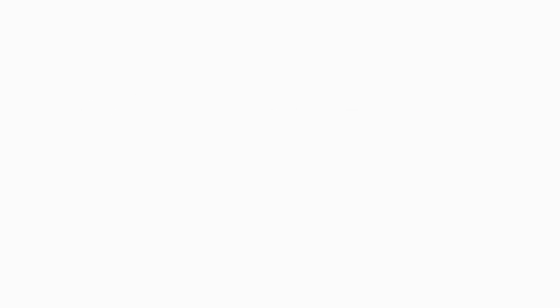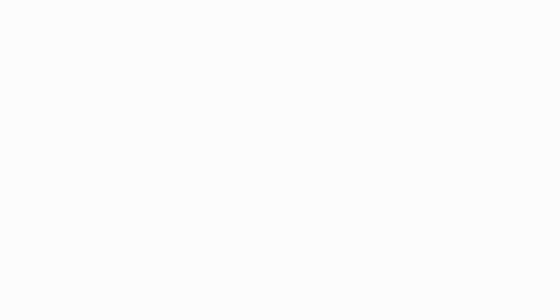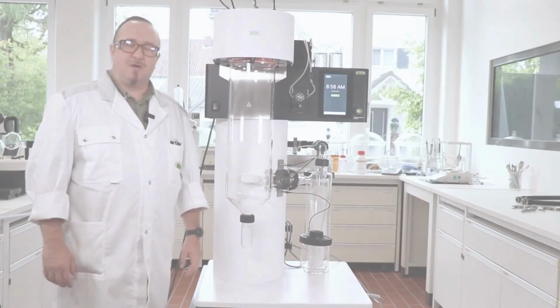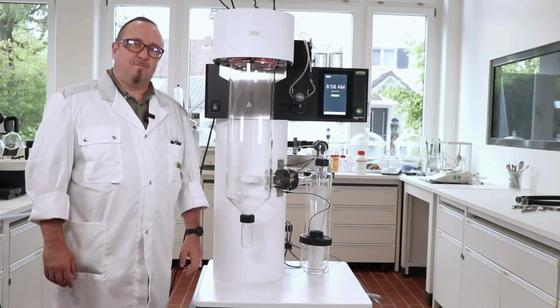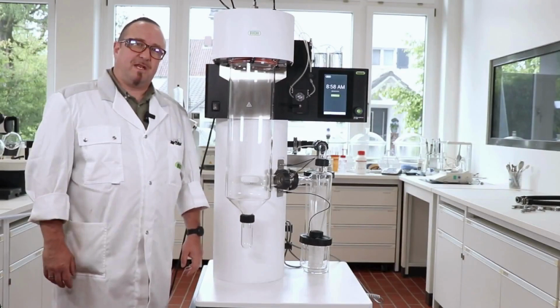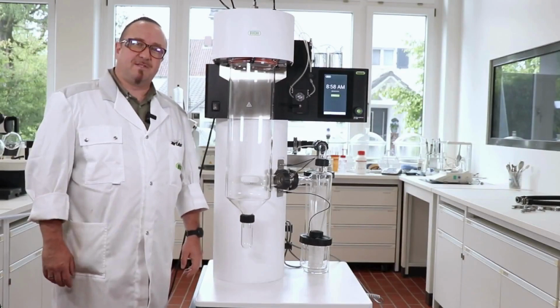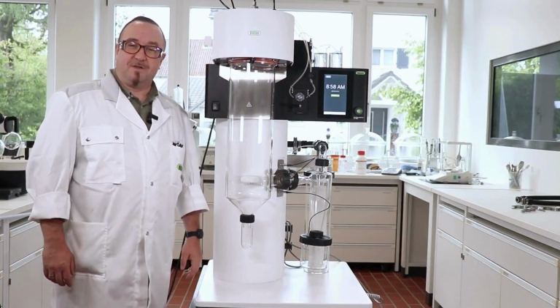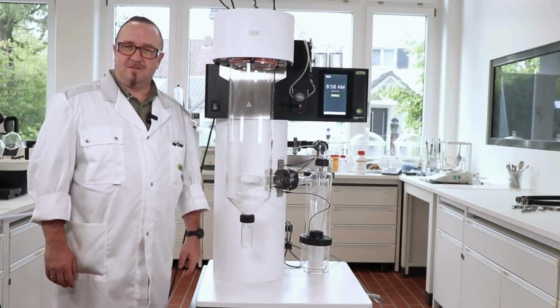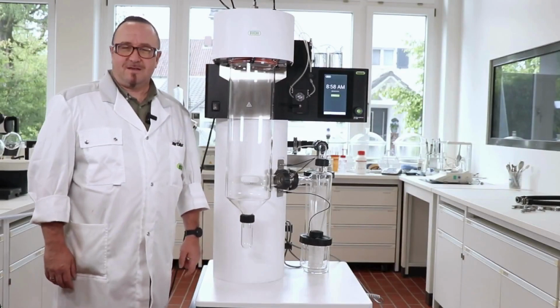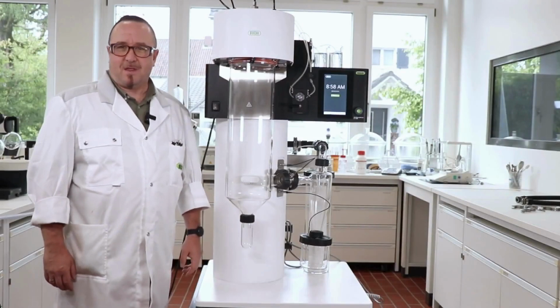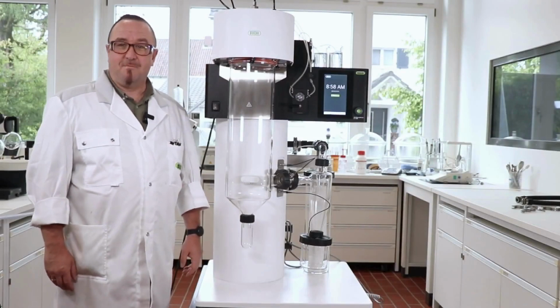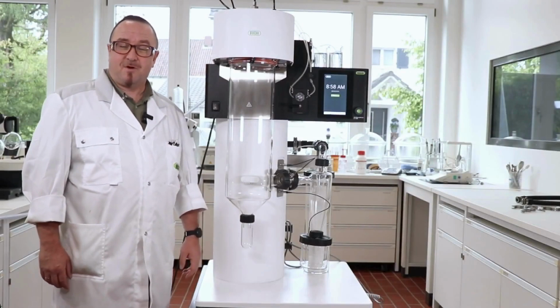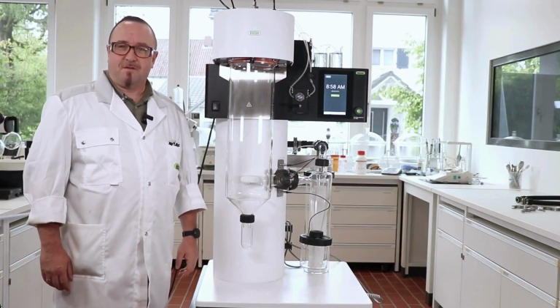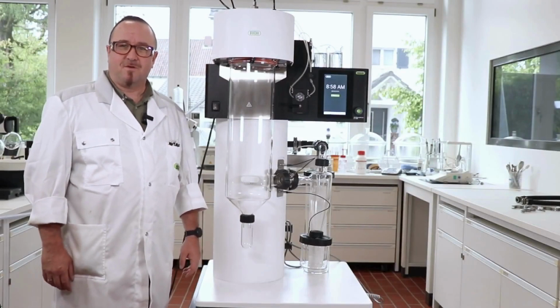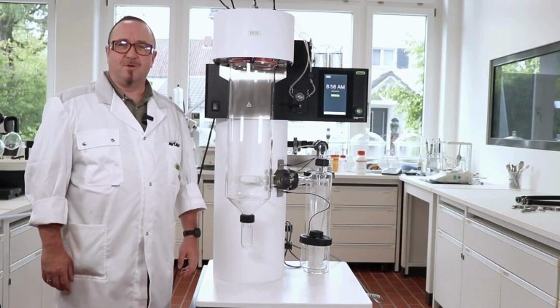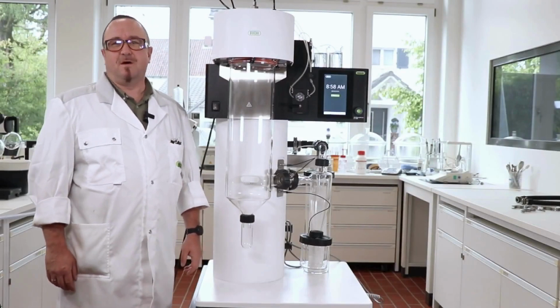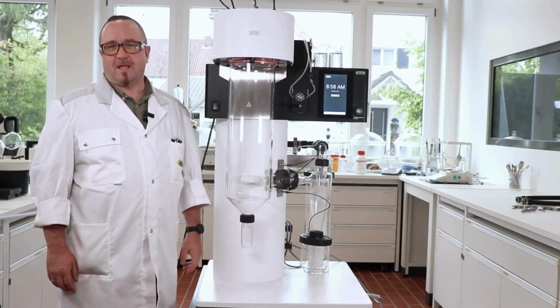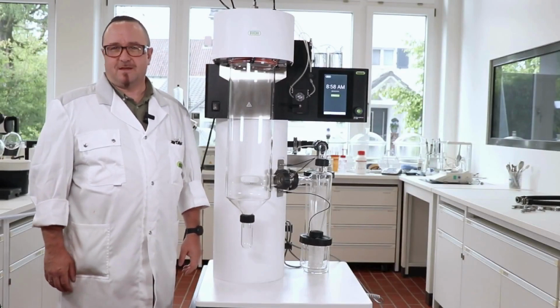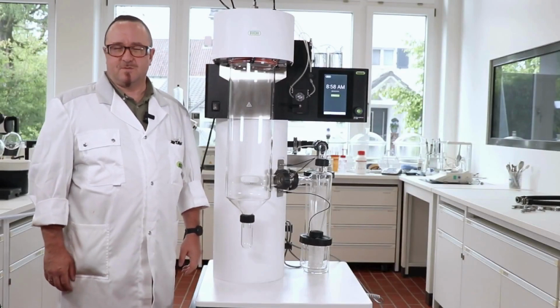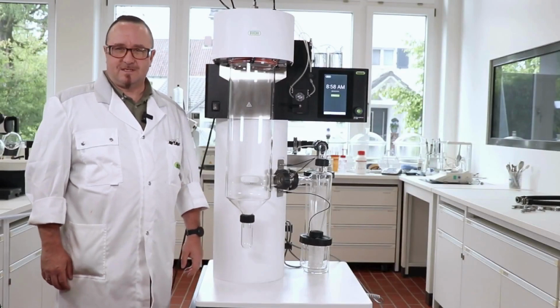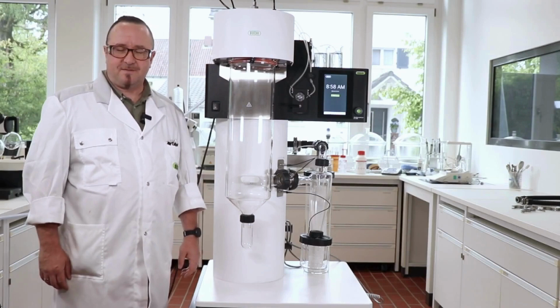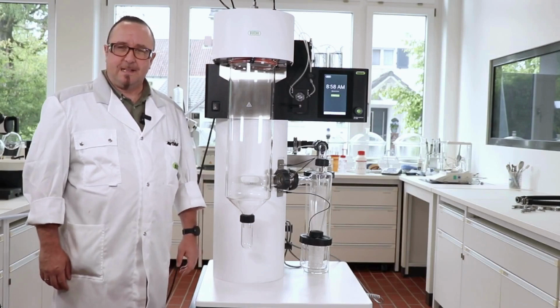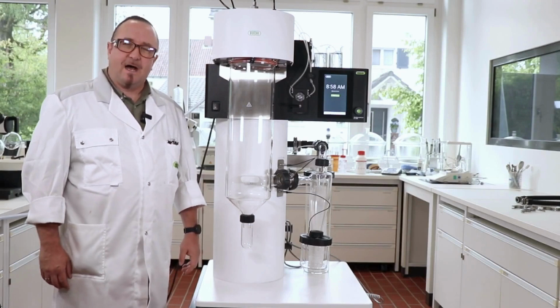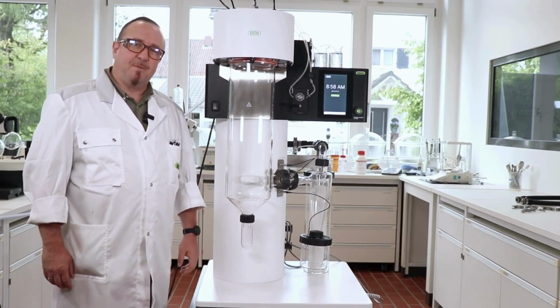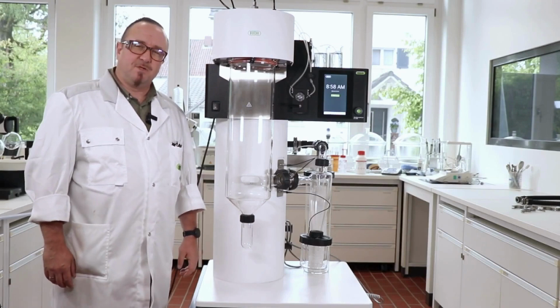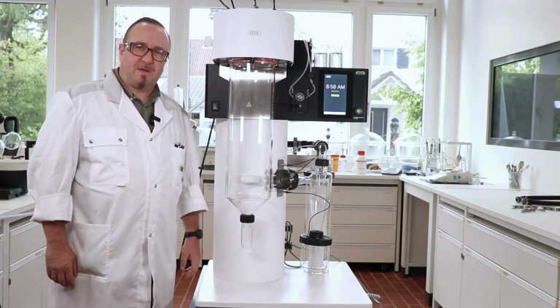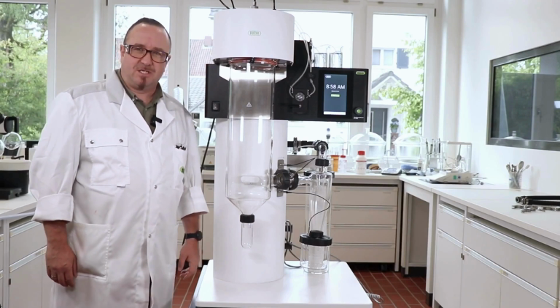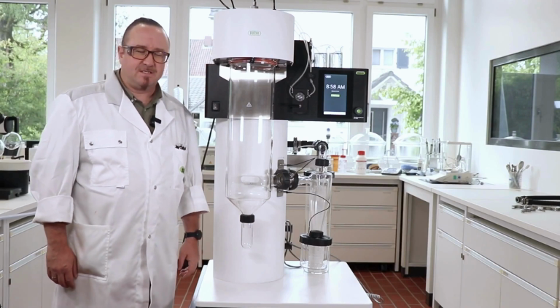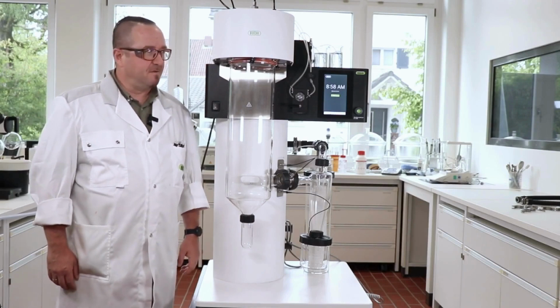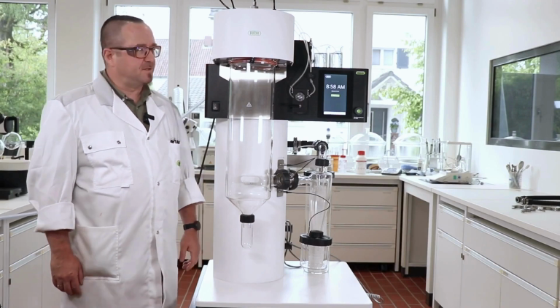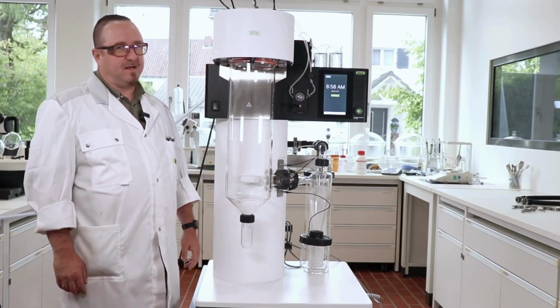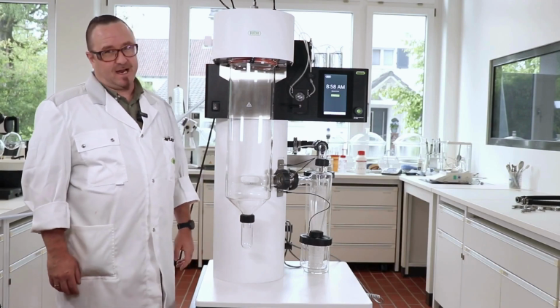Hello, my name is Willi Hüsler. I'm working for Büchi Labortechnik in Switzerland. I'm a product specialist for spray drying.